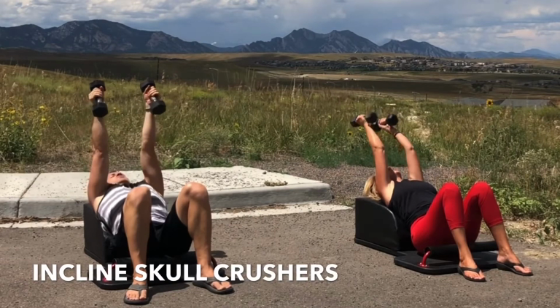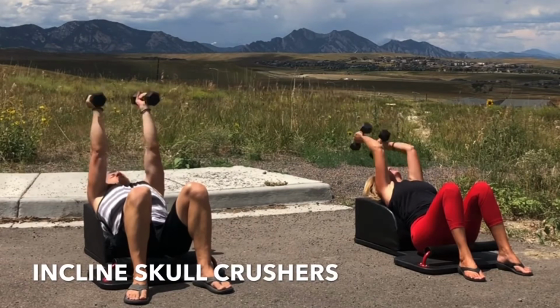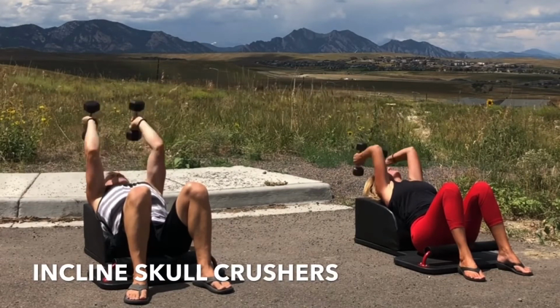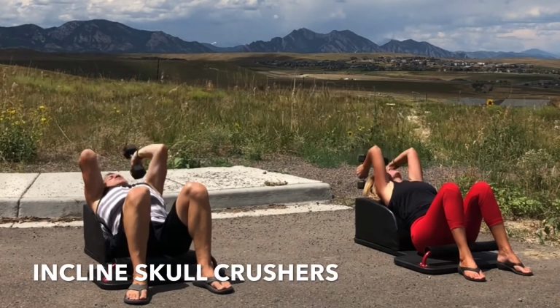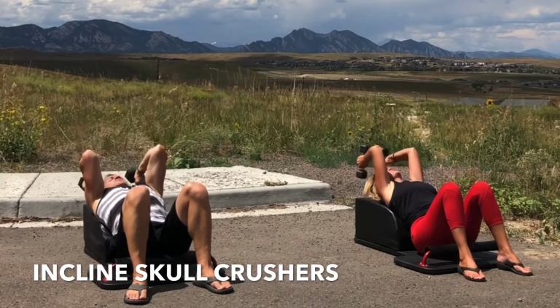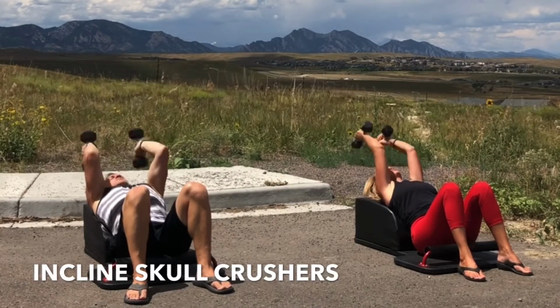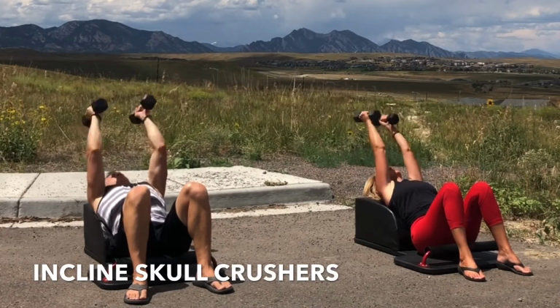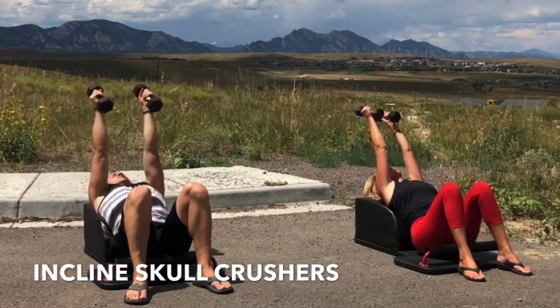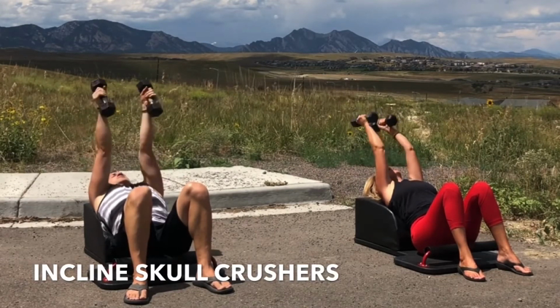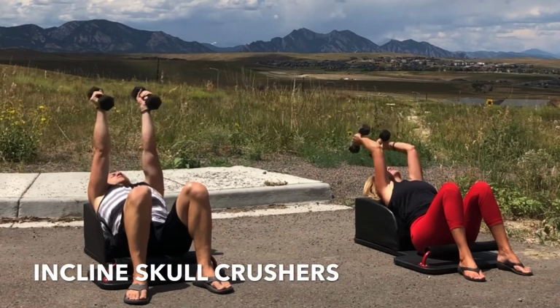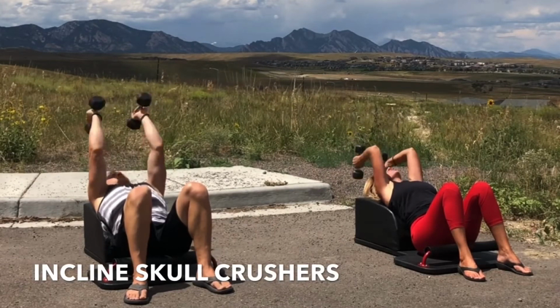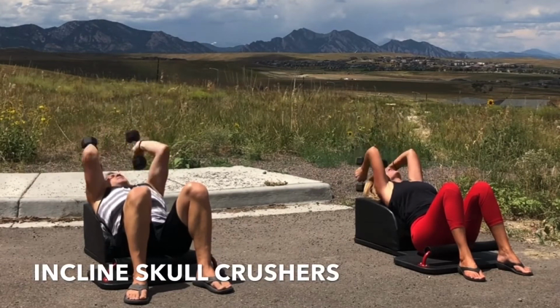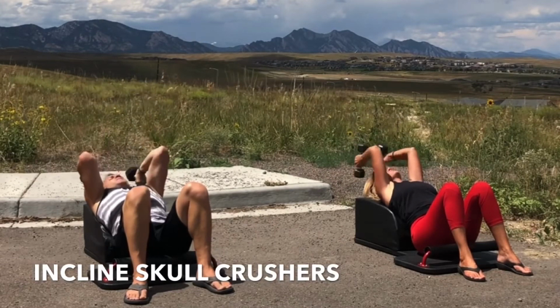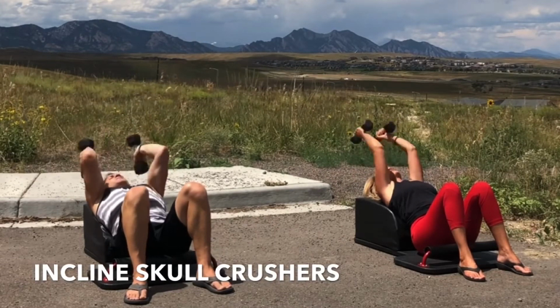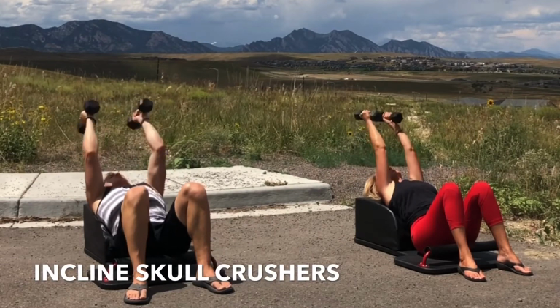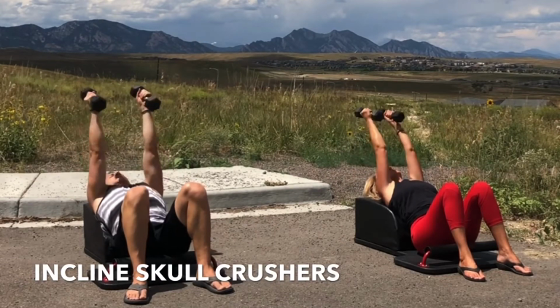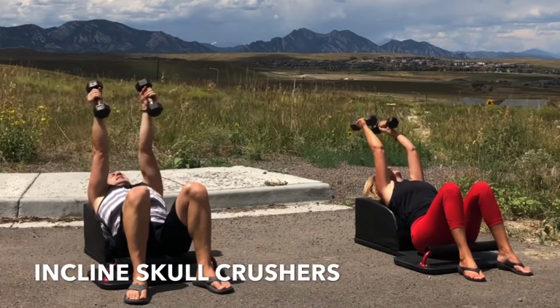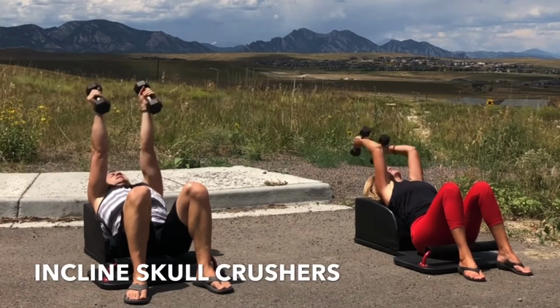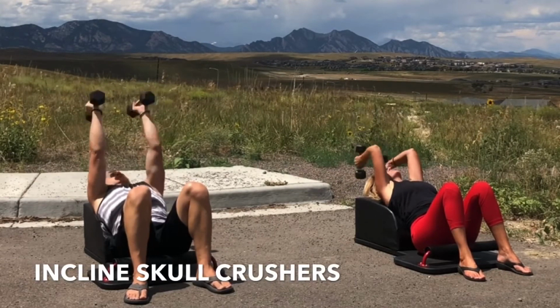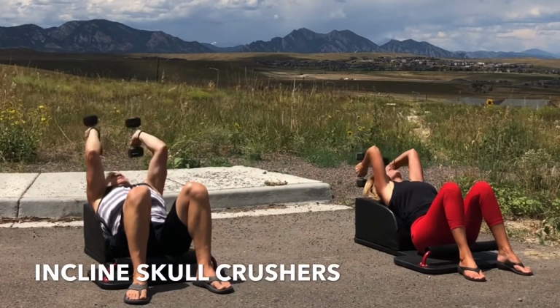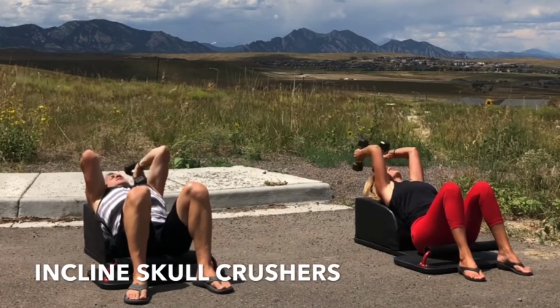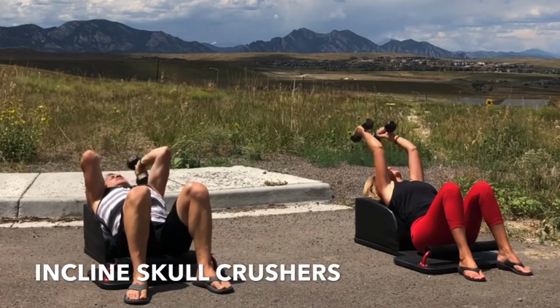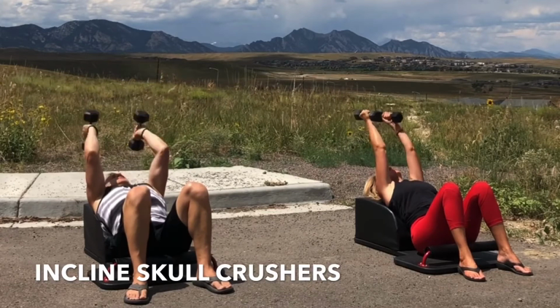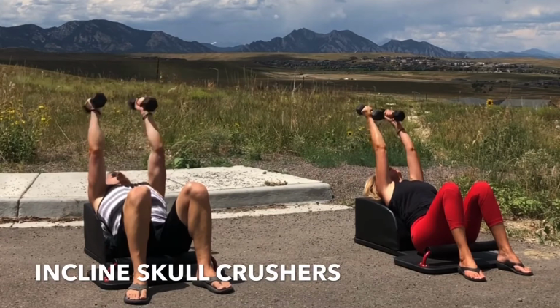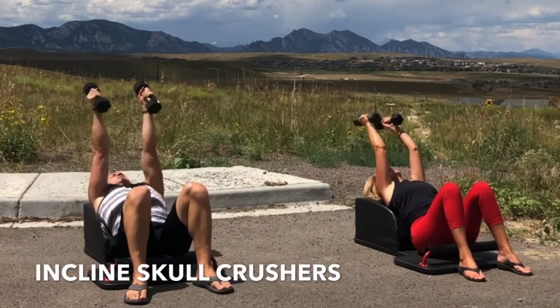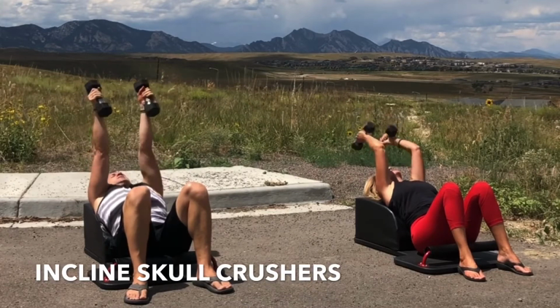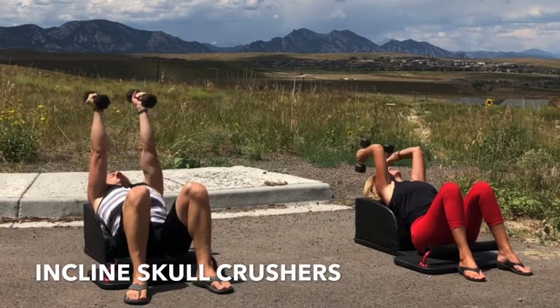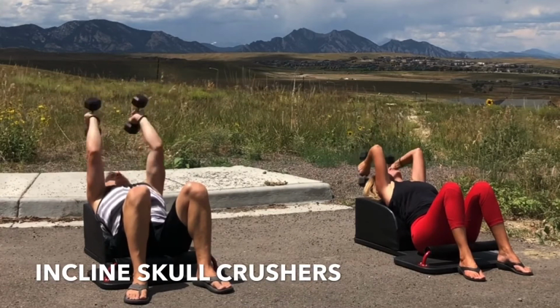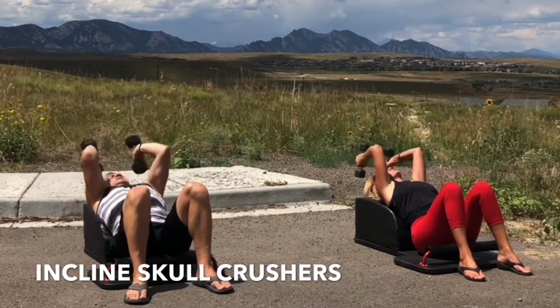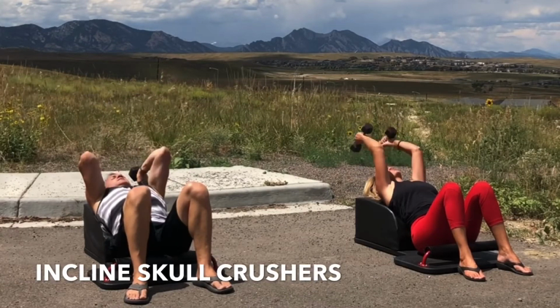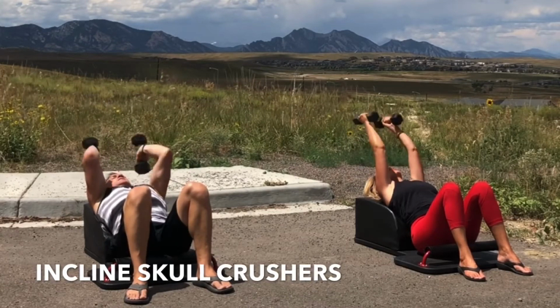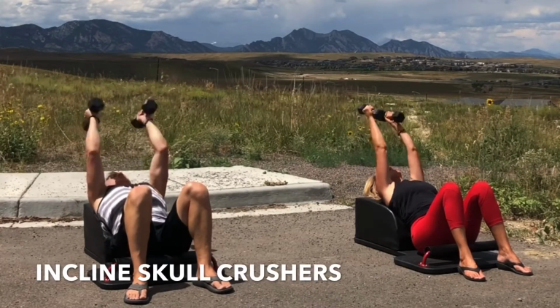Inhale, bend at your elbows, lengthen the tricep. Exhale, fully extend, strengthen the tricep.